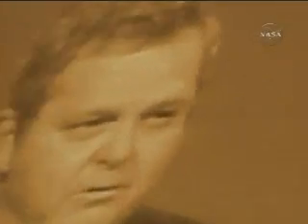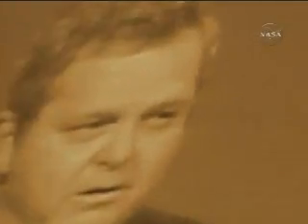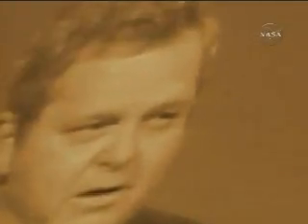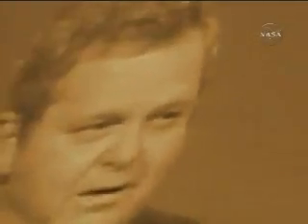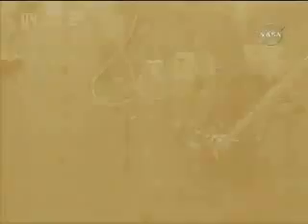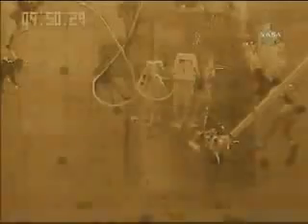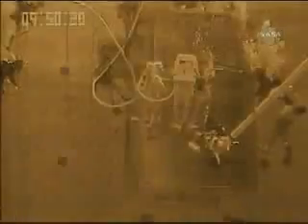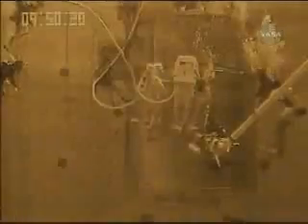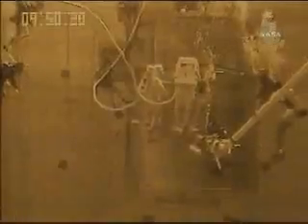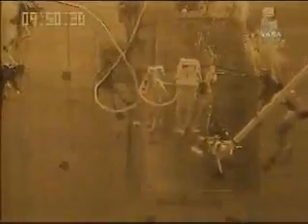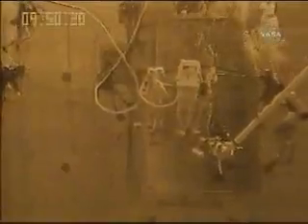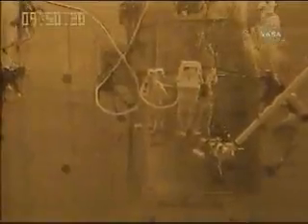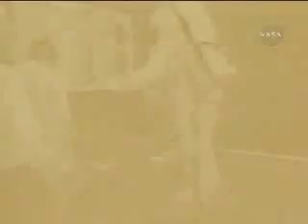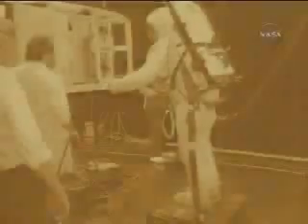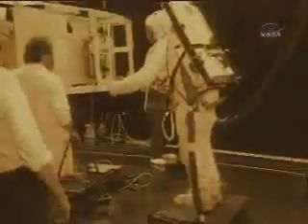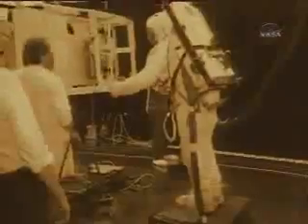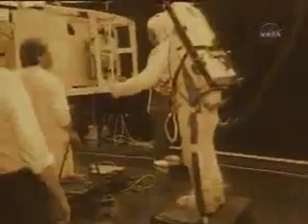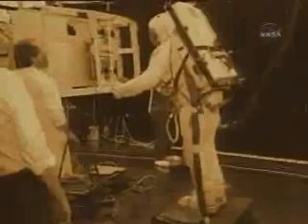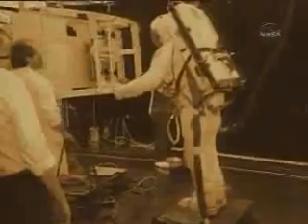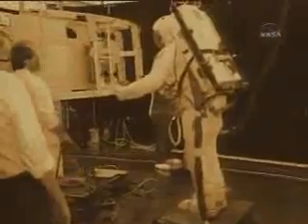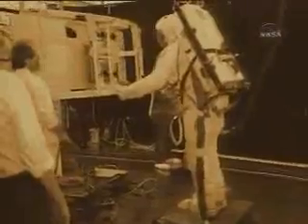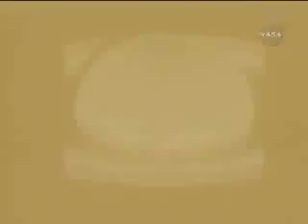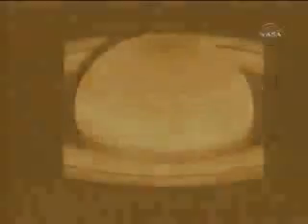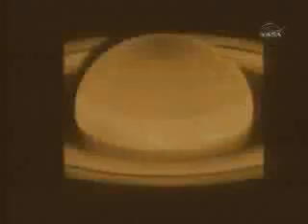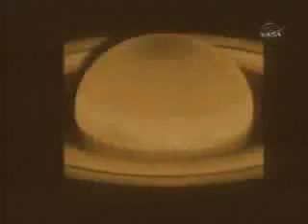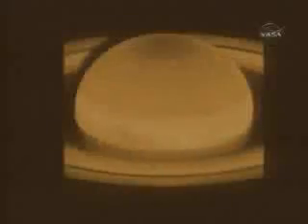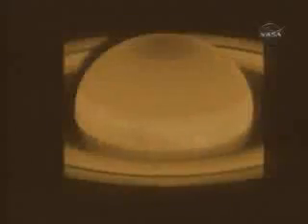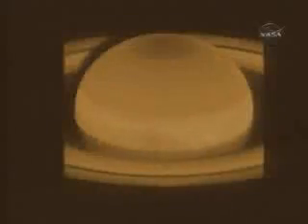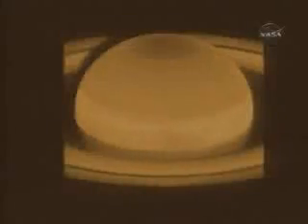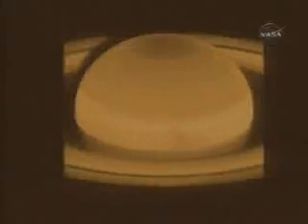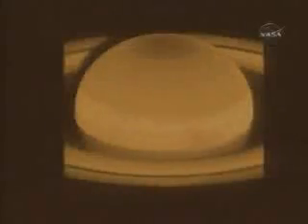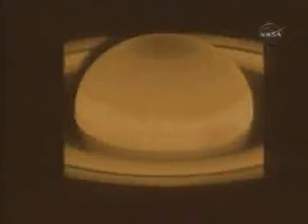Can we do unique and important science? The answer is an emphatic yes.